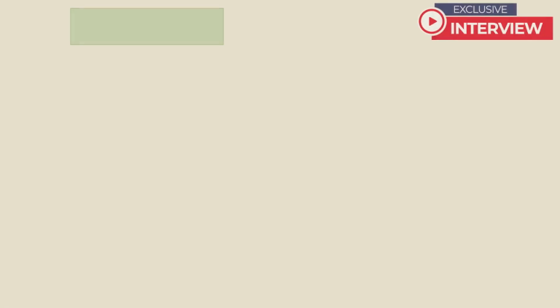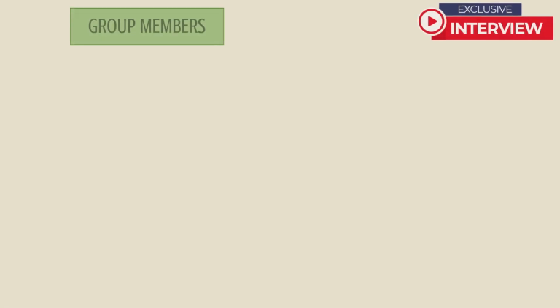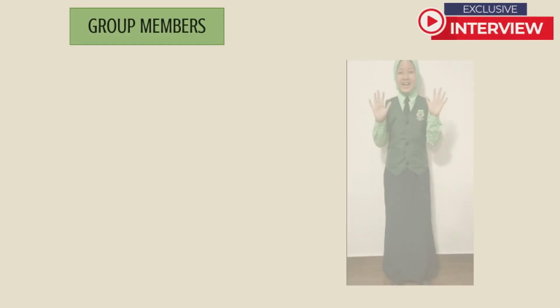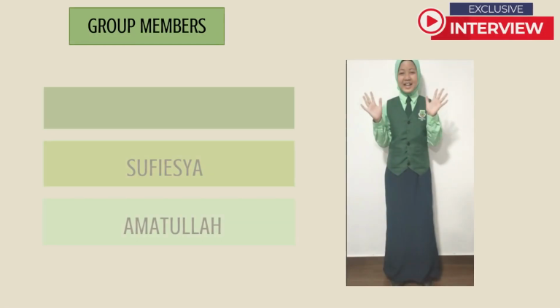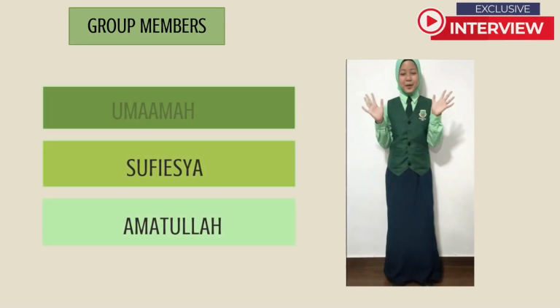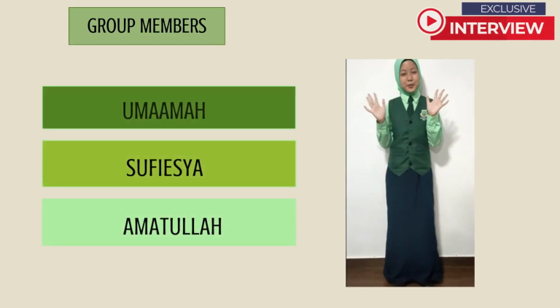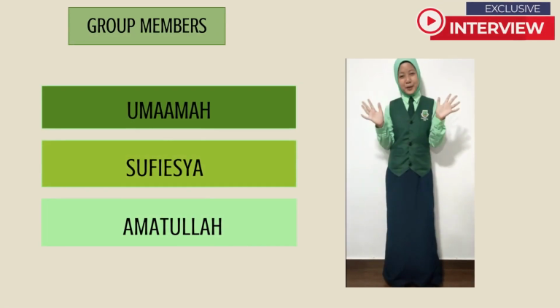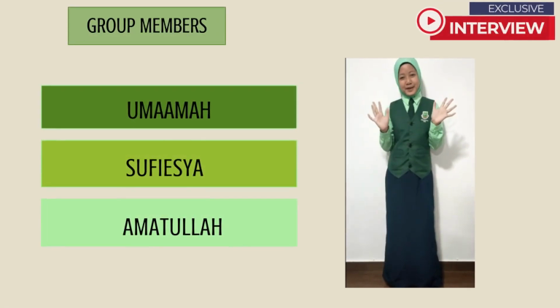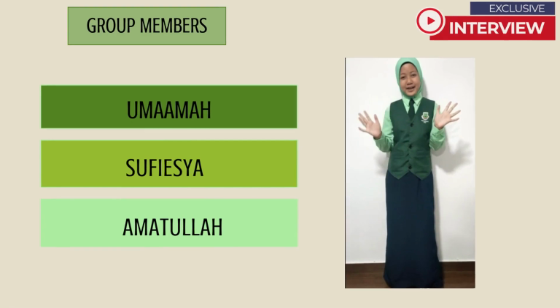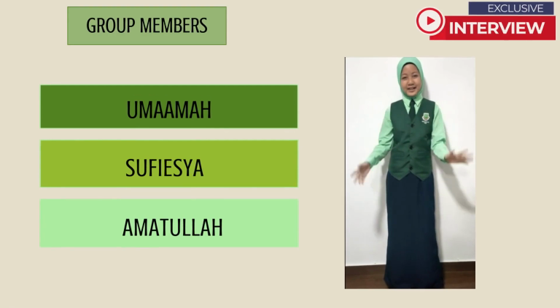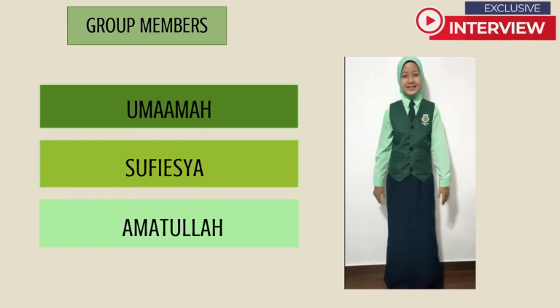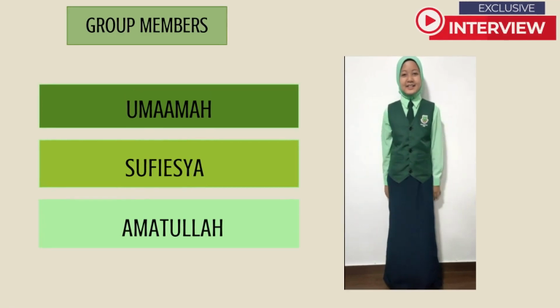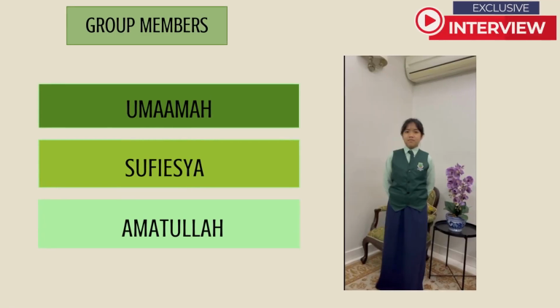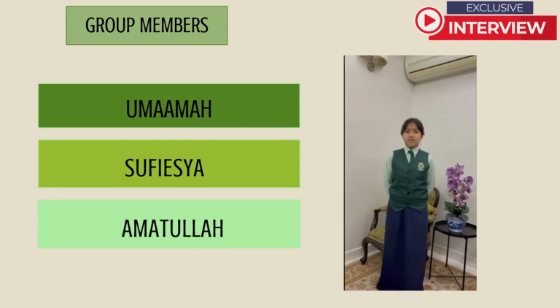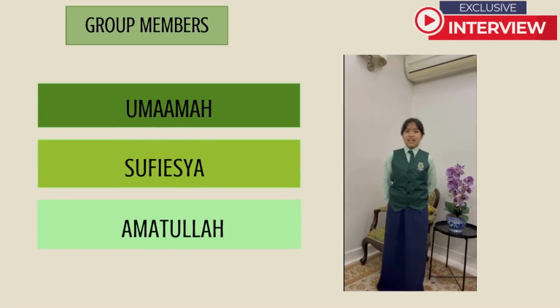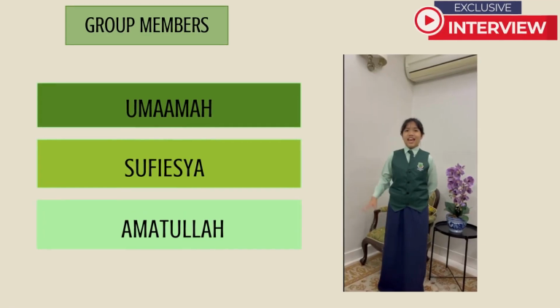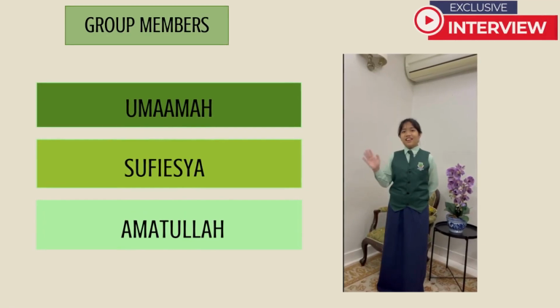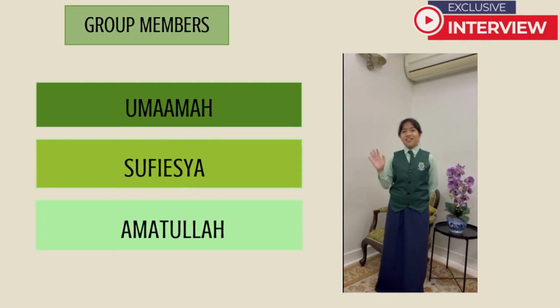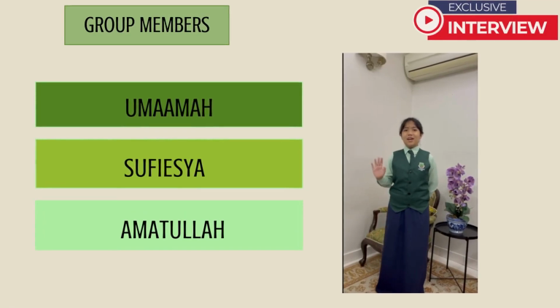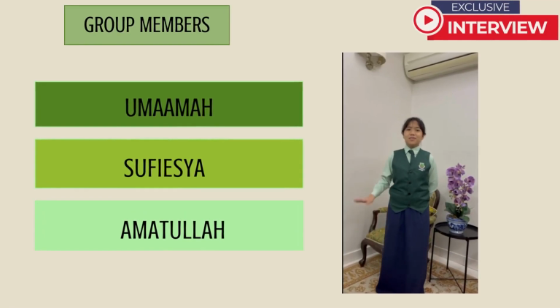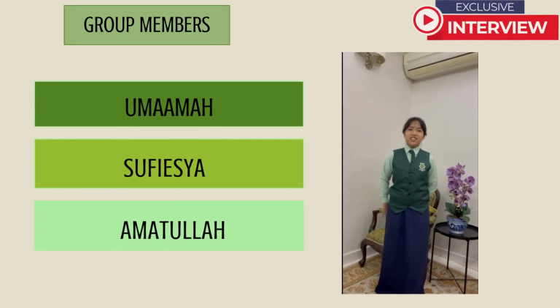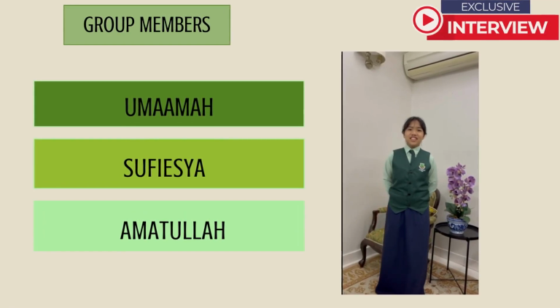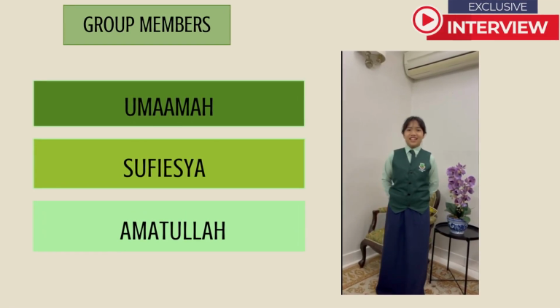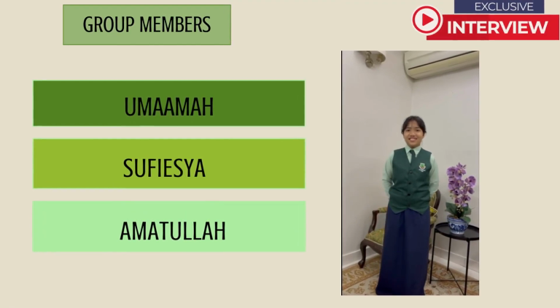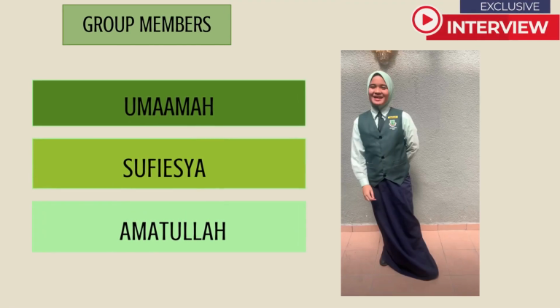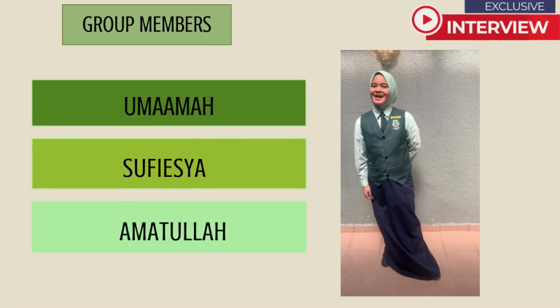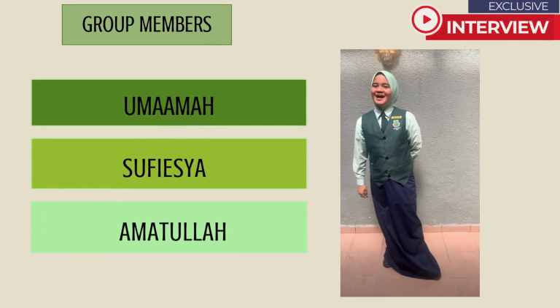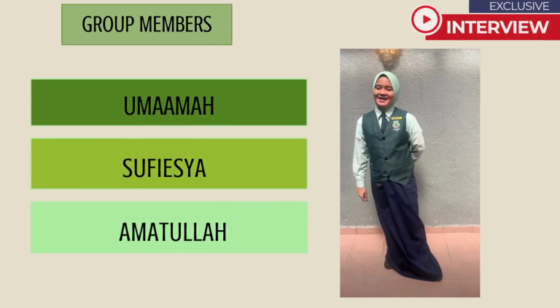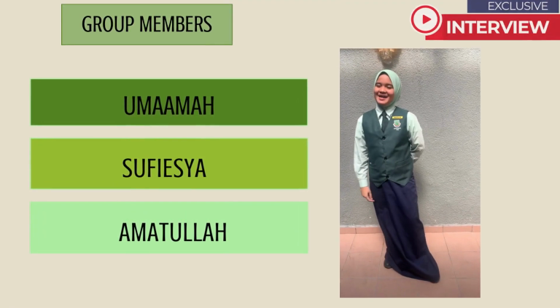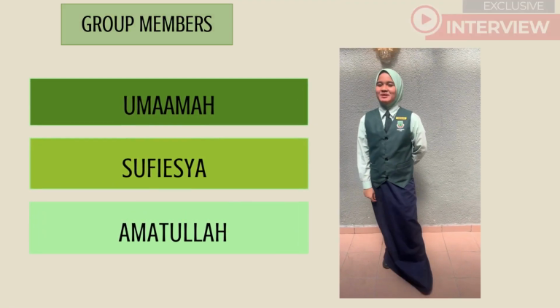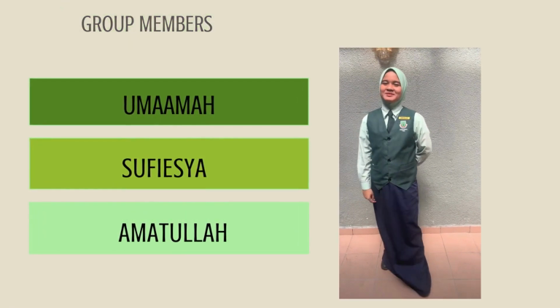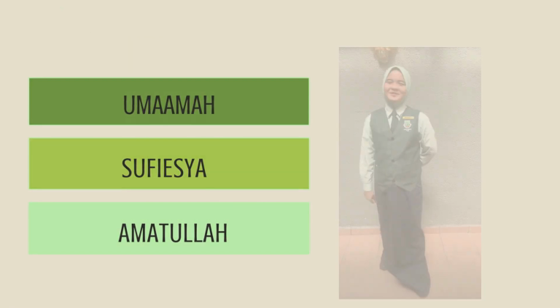Hi, I'm Umama. Hello, I'm Subisha. Hi, I'm Umadullah.